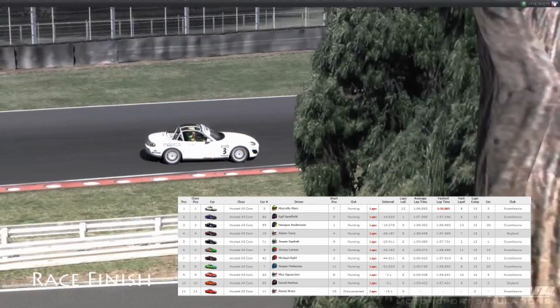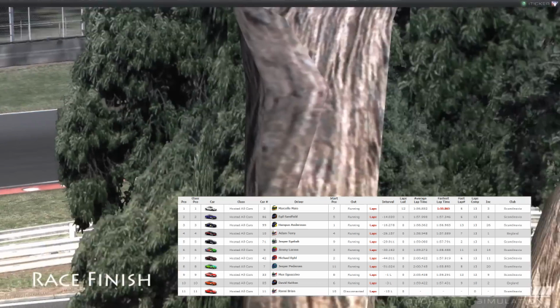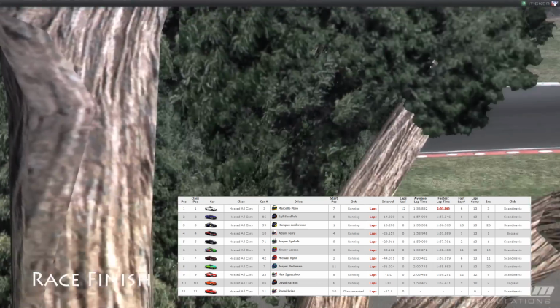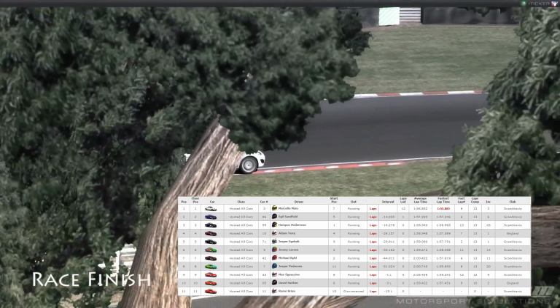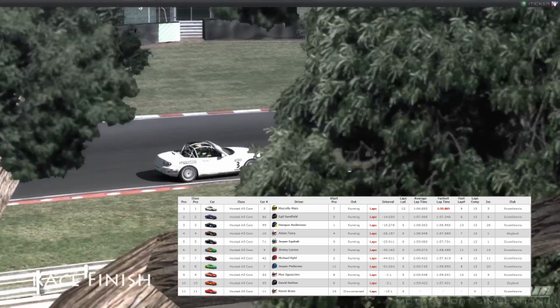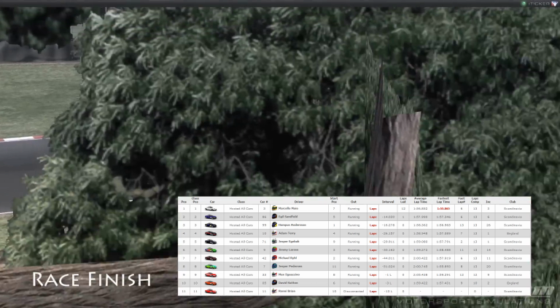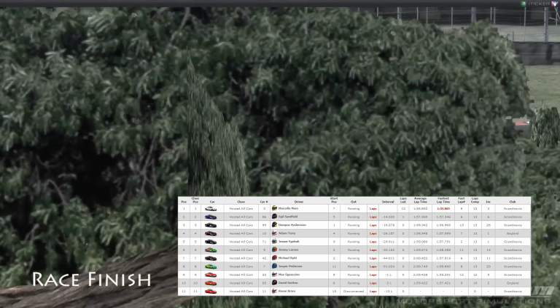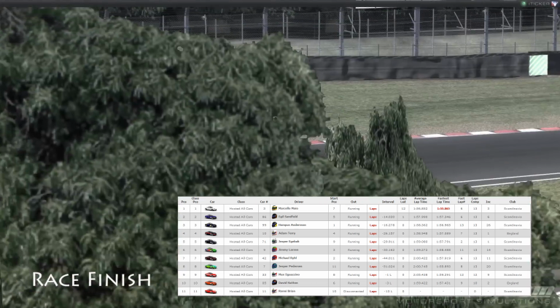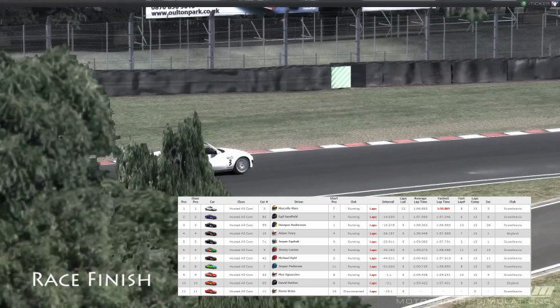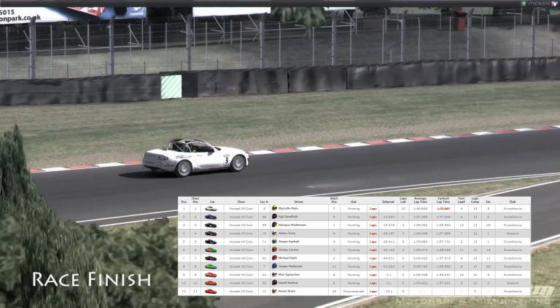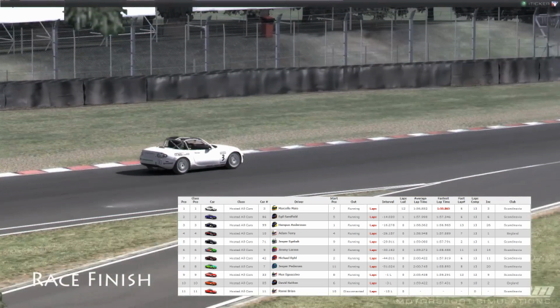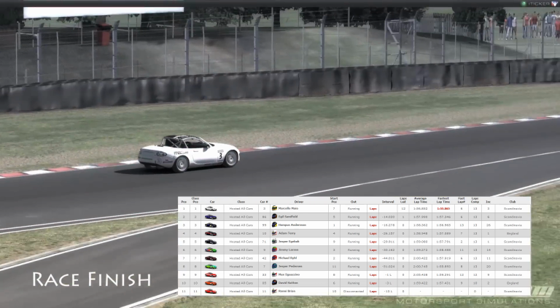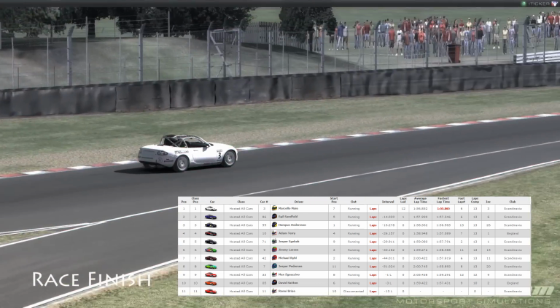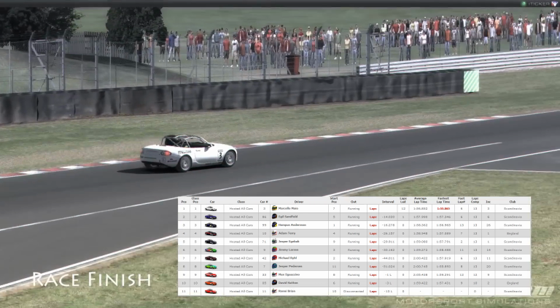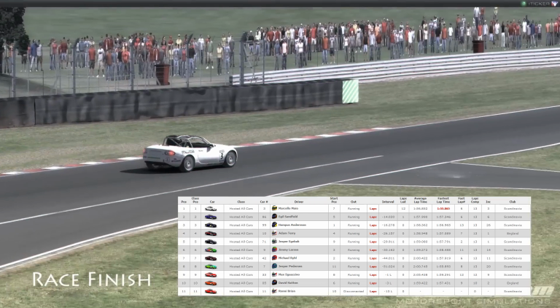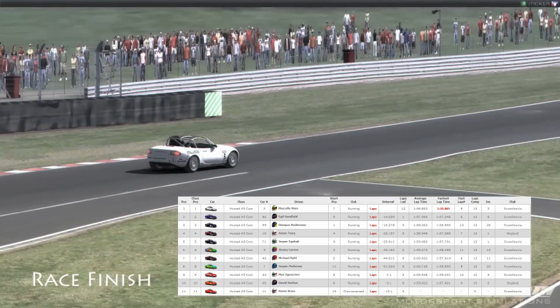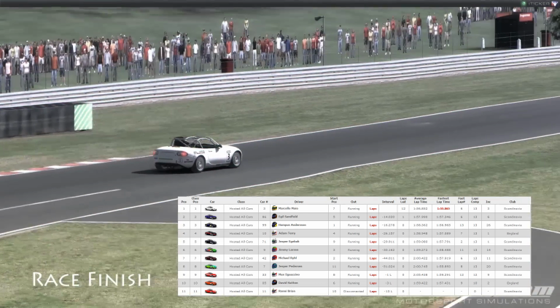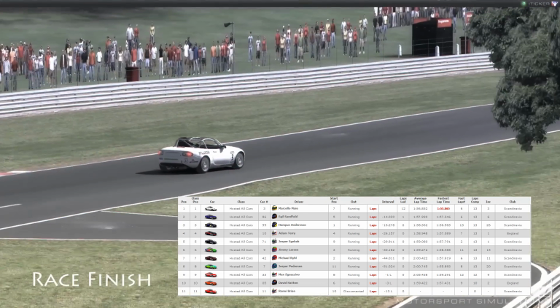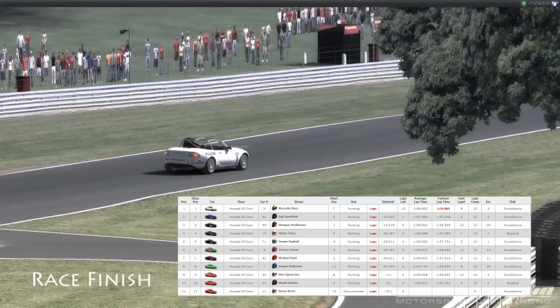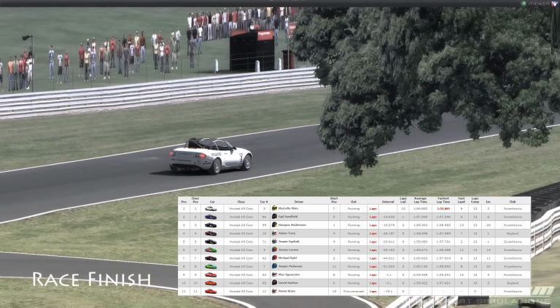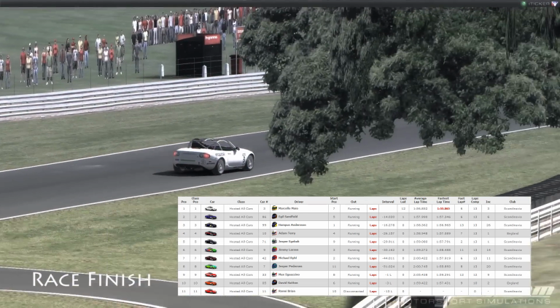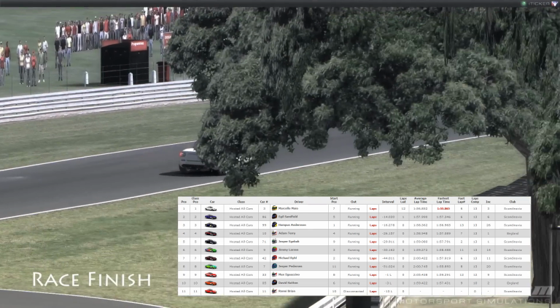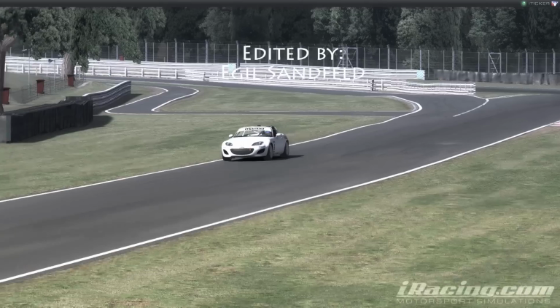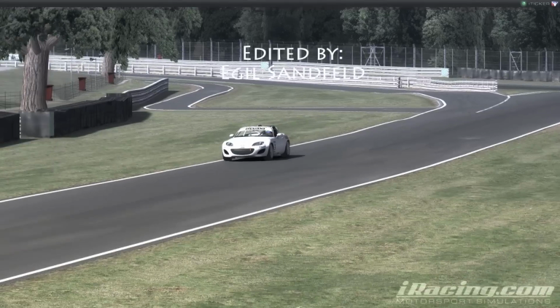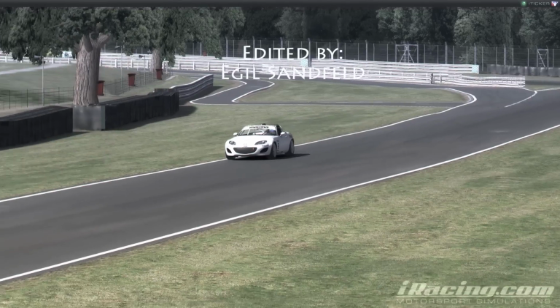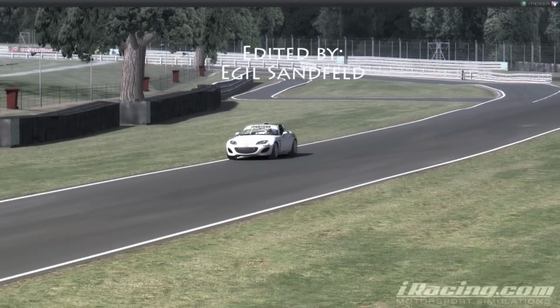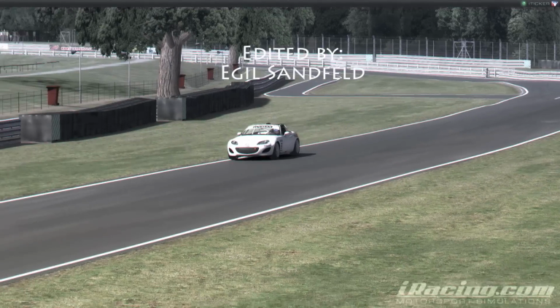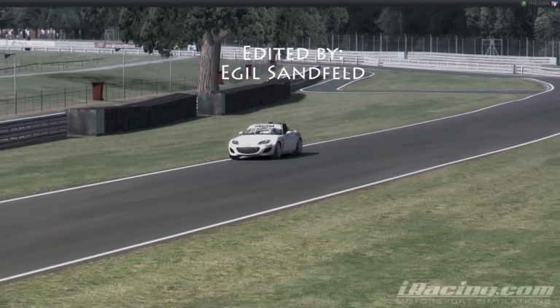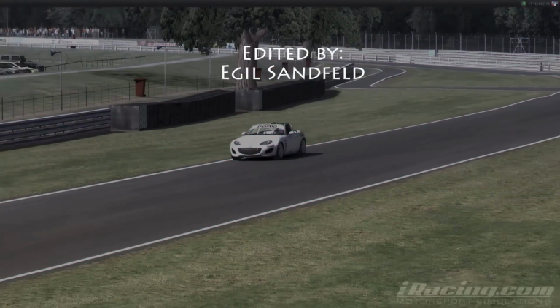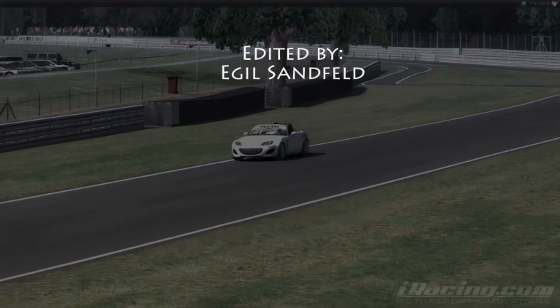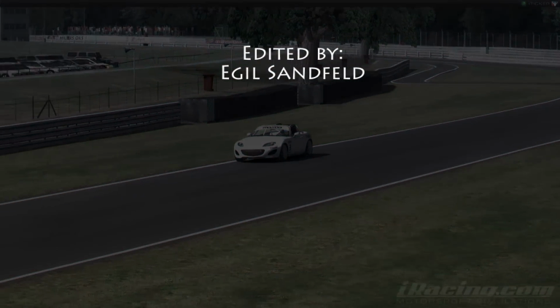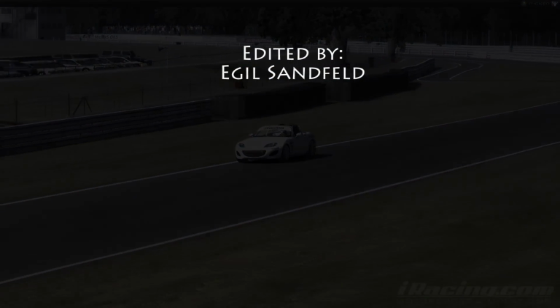Once again, race won by Marcelo. Well done. I hope you enjoyed my video. Thanks for watching.